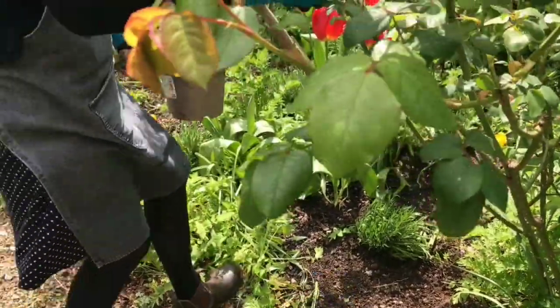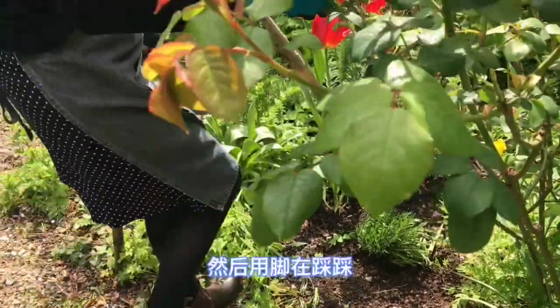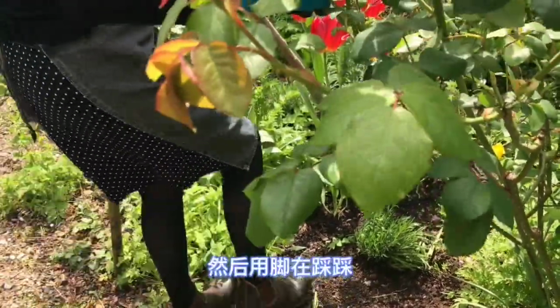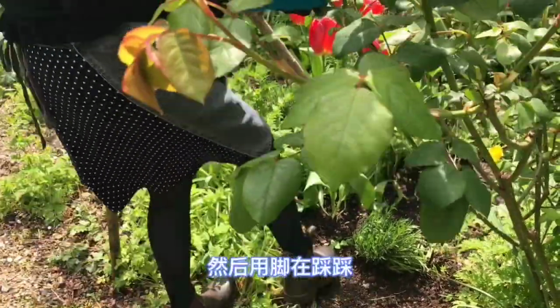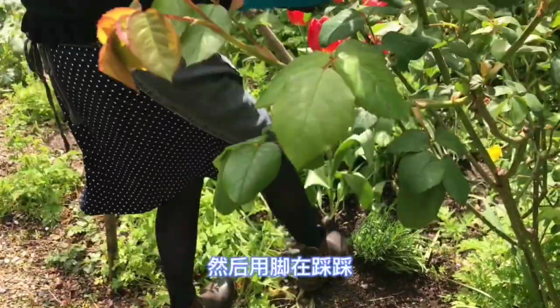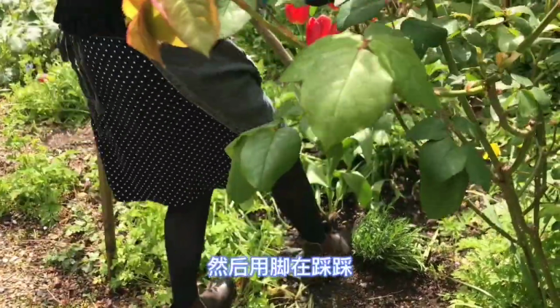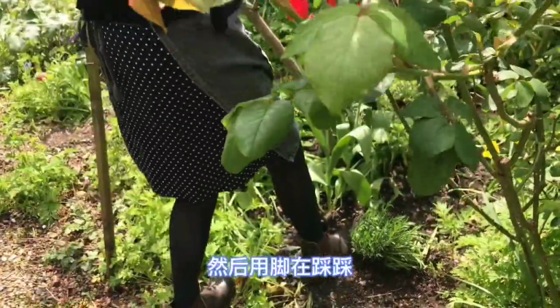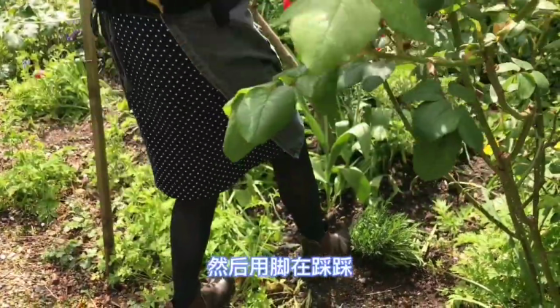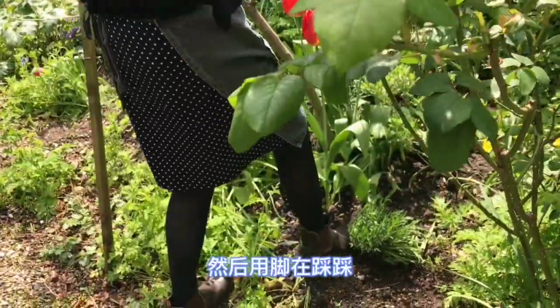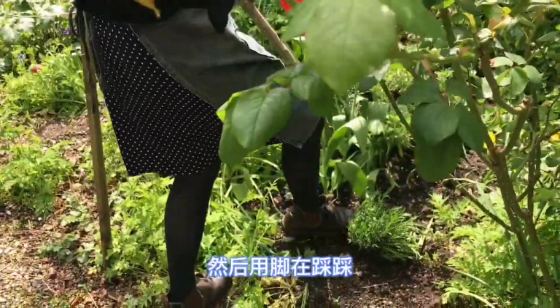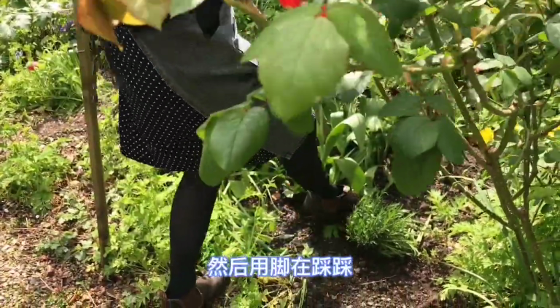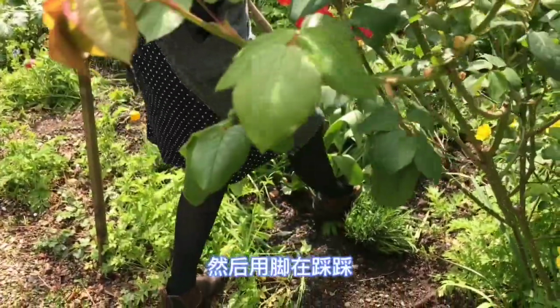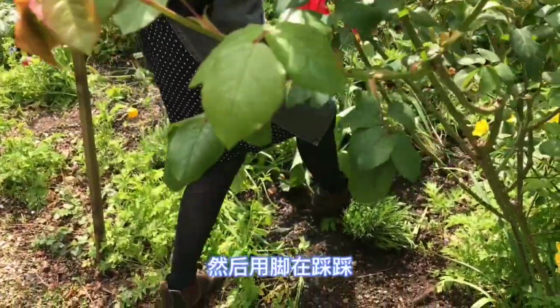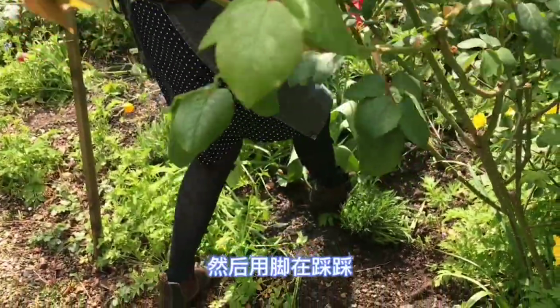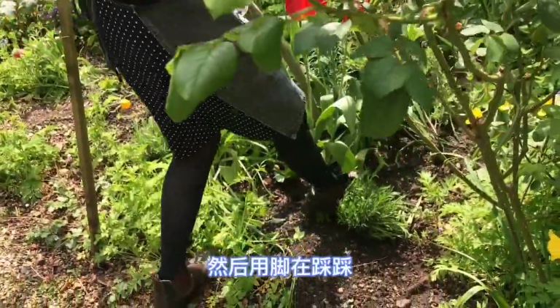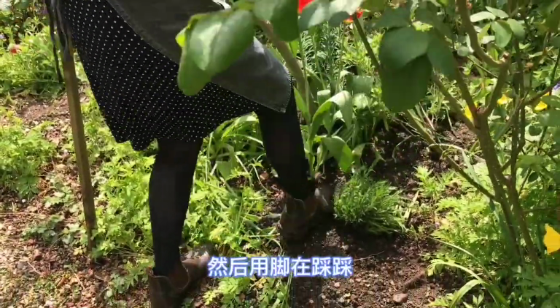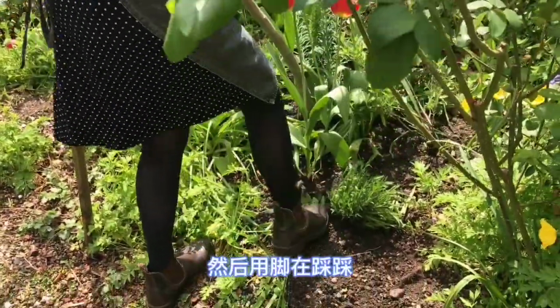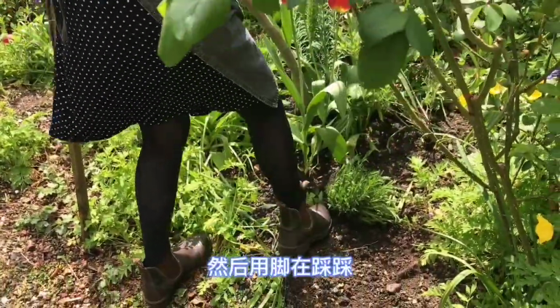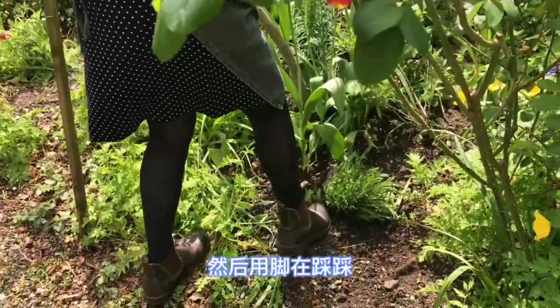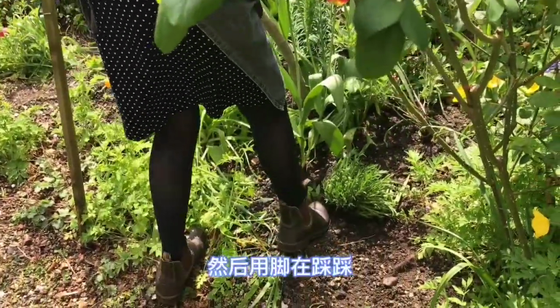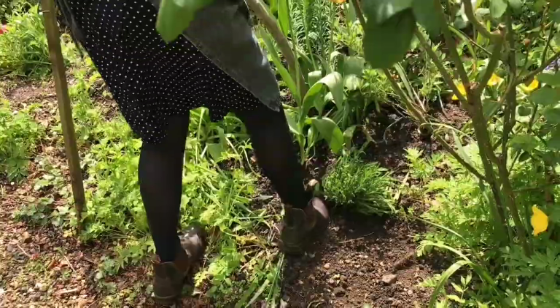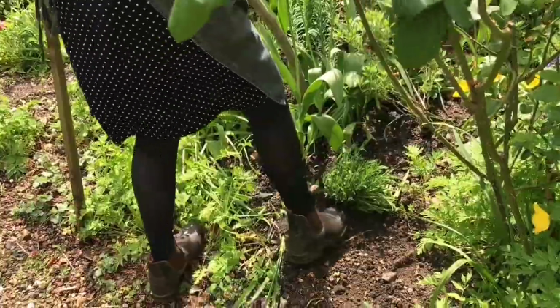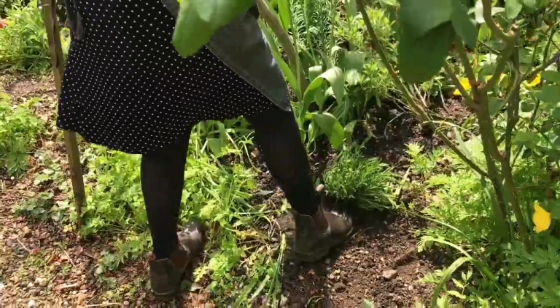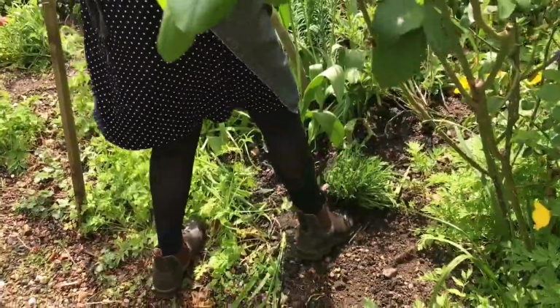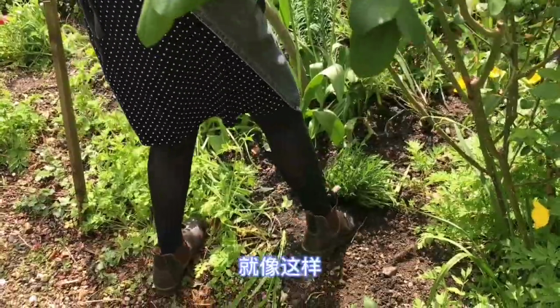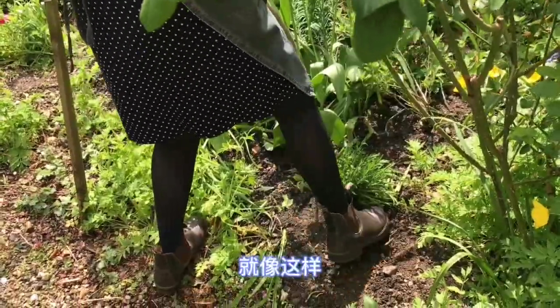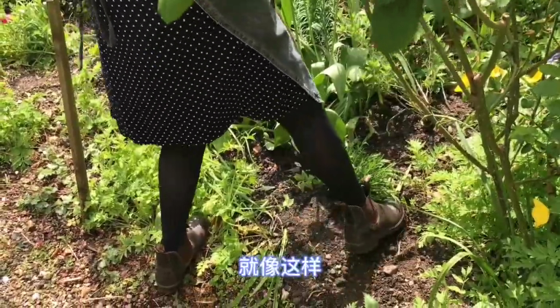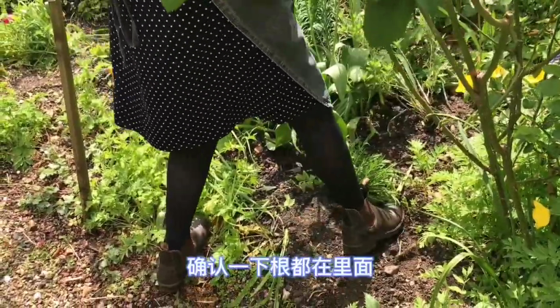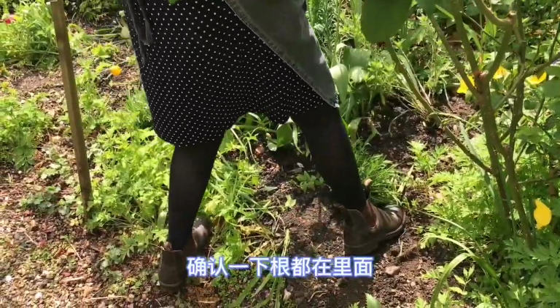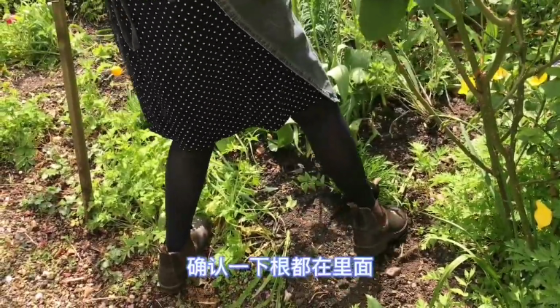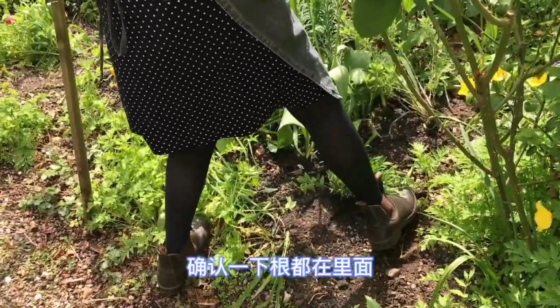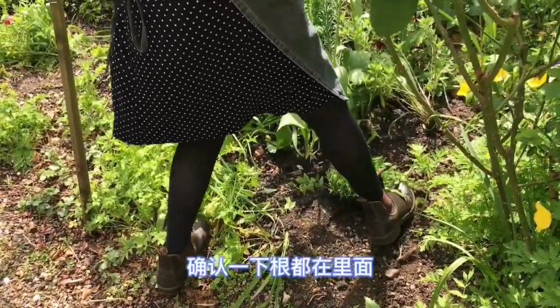And then I'm just going to heel it in — it's called heeling in — just to make sure the roots have no airlocks.